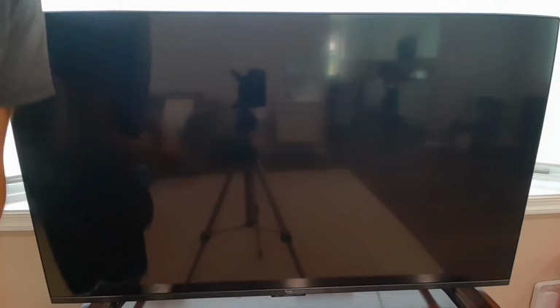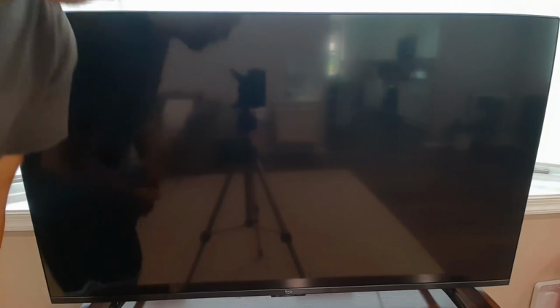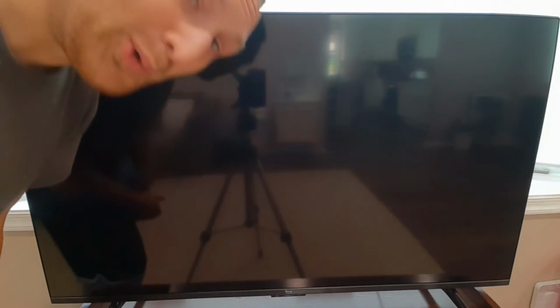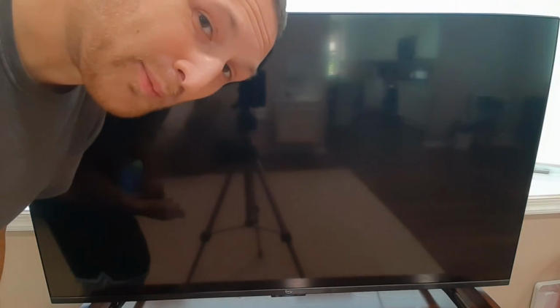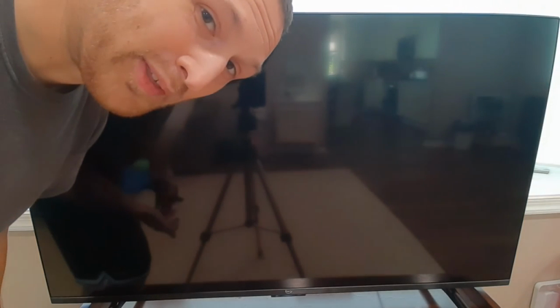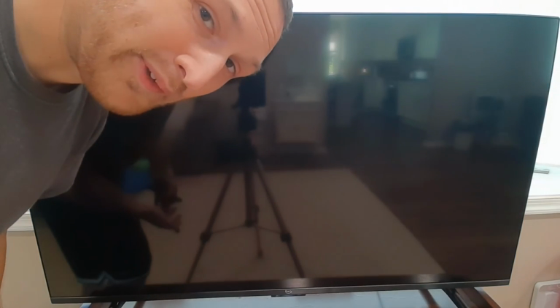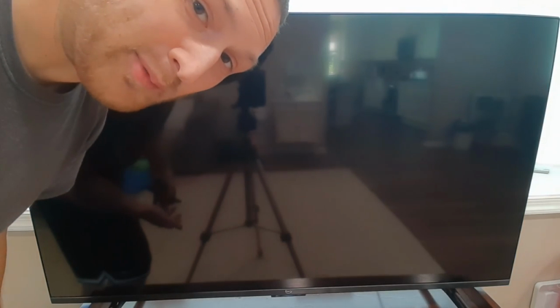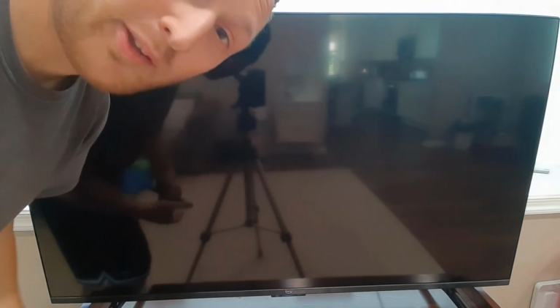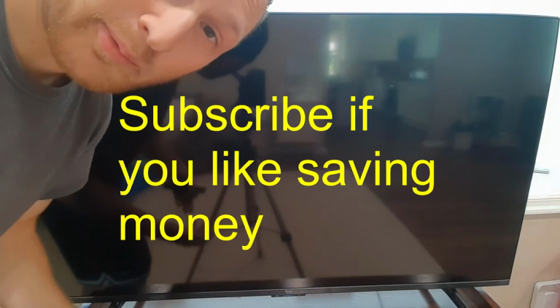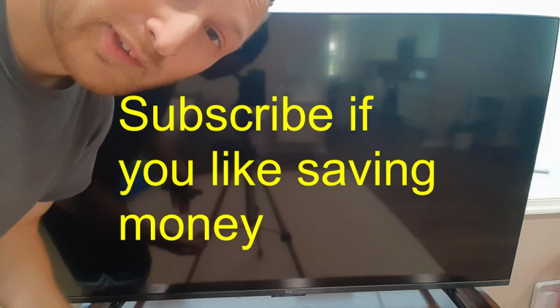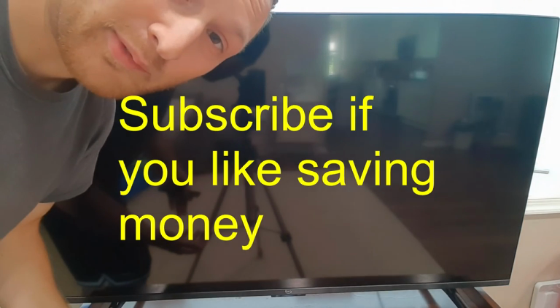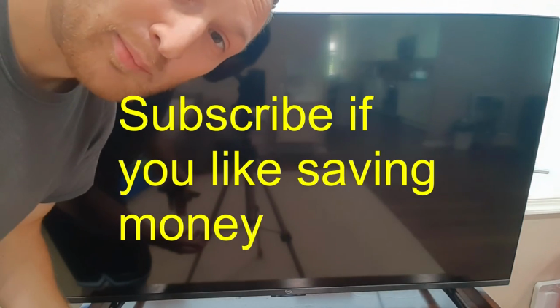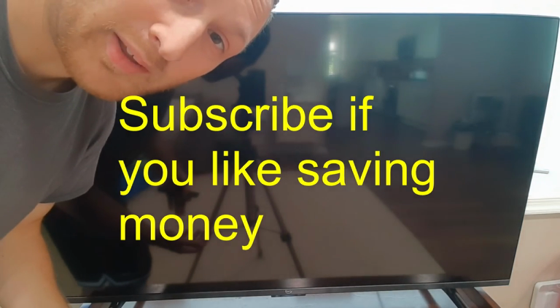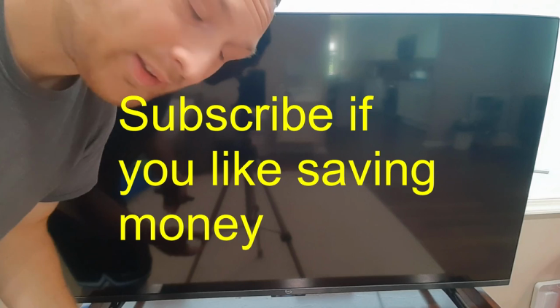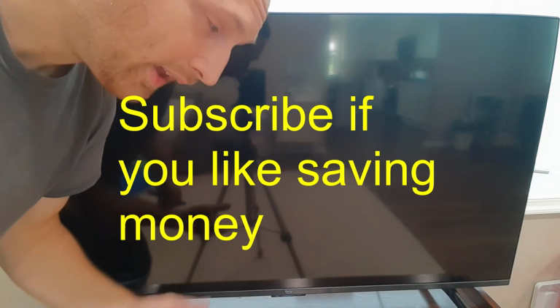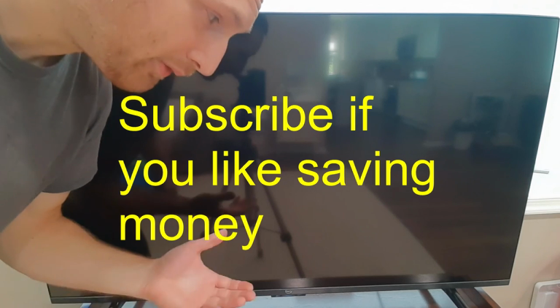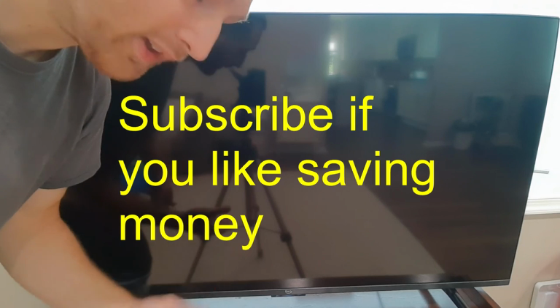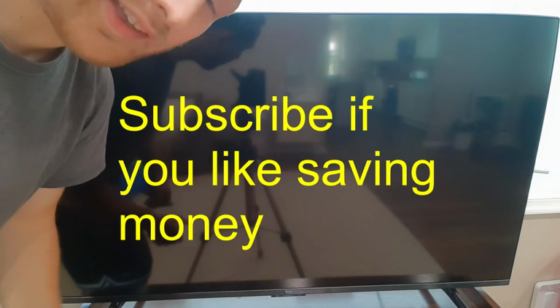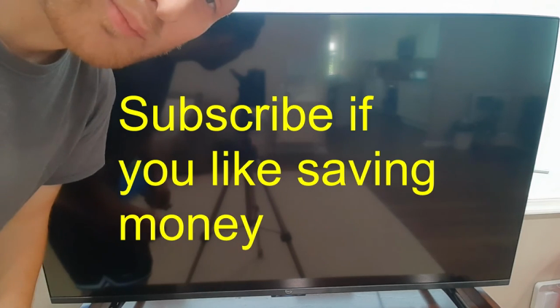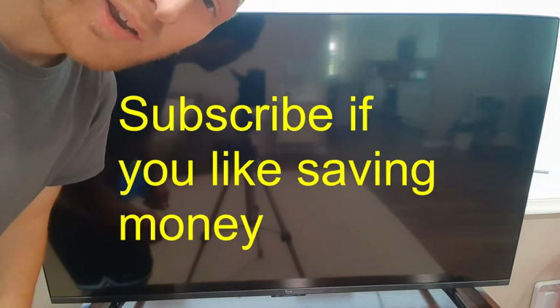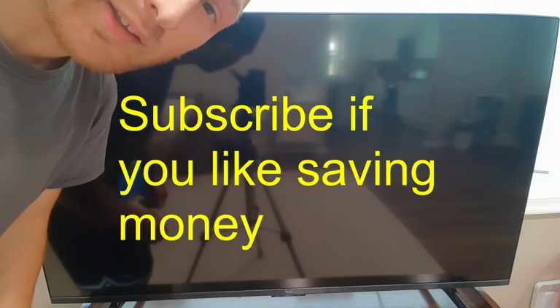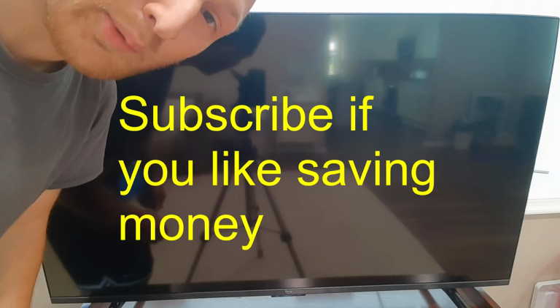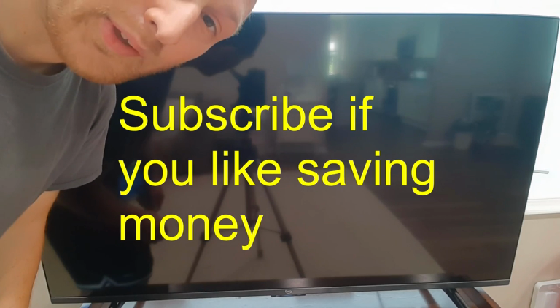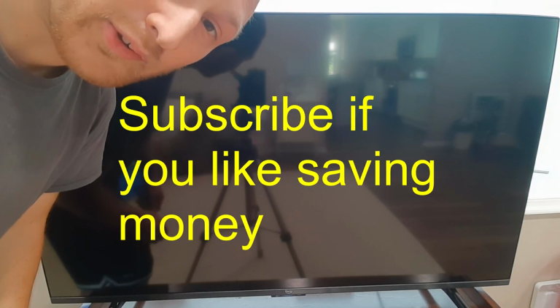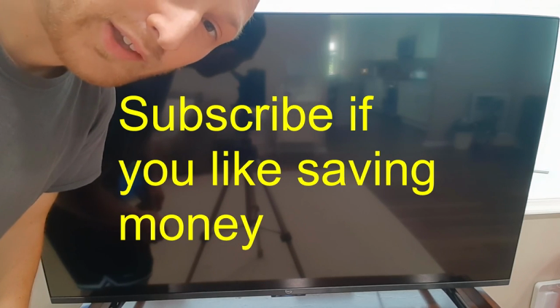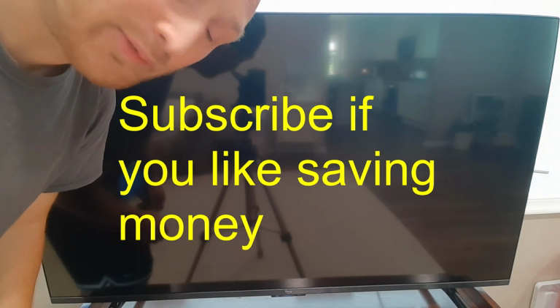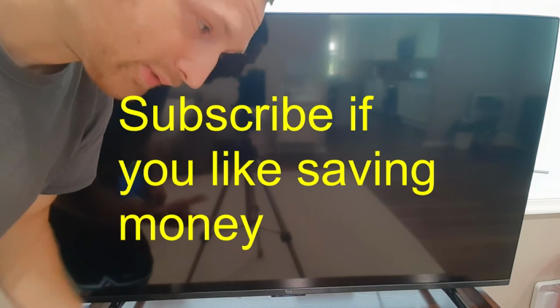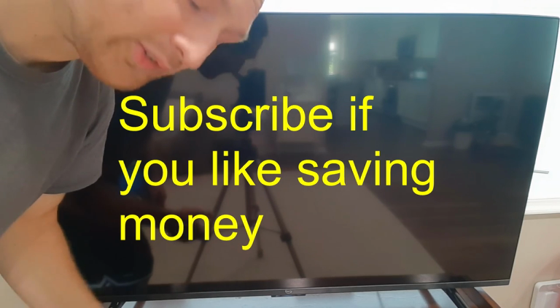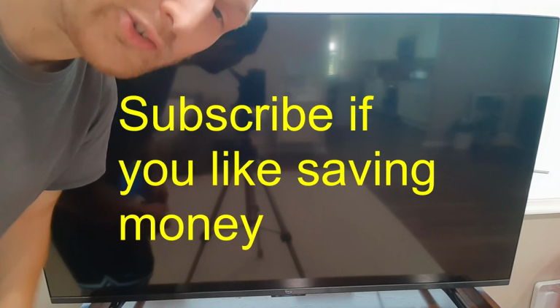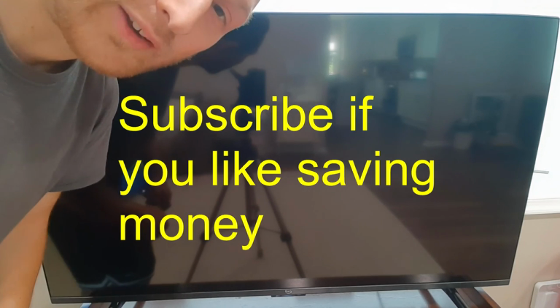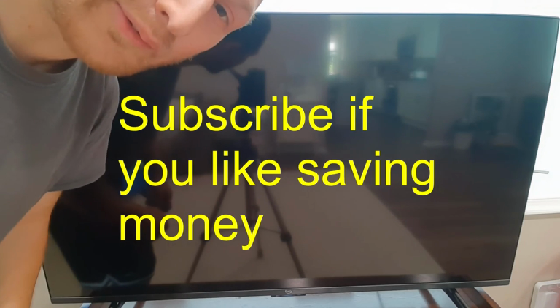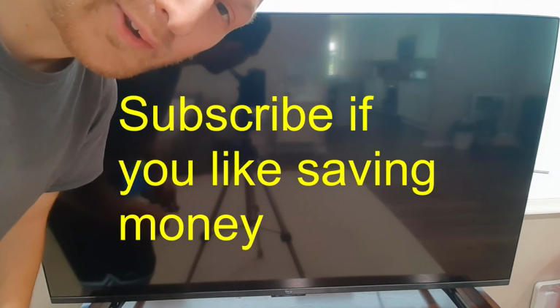So welcome to the family. Hope you saved some money. If you like saving money and doing things yourself, this is a channel for you.